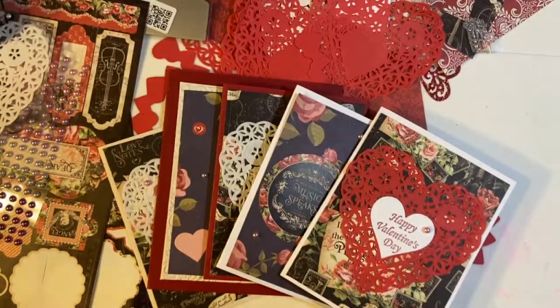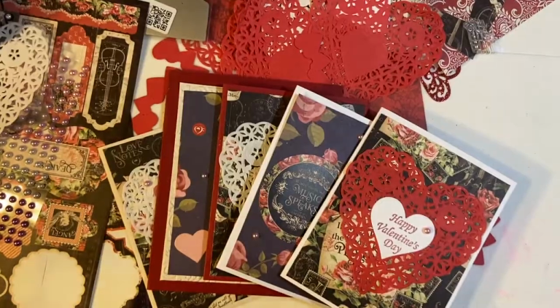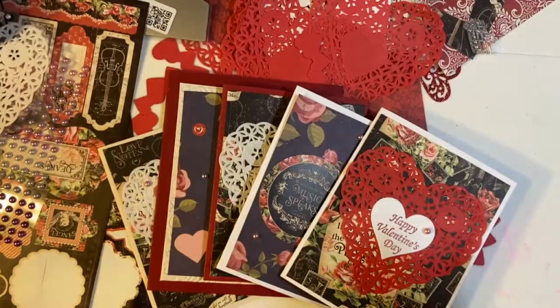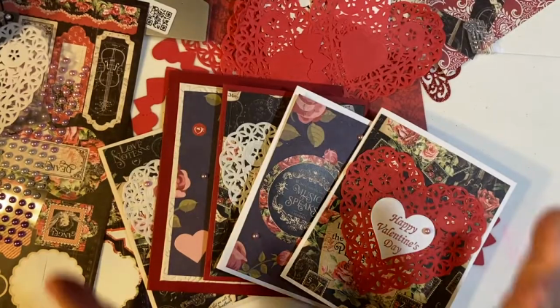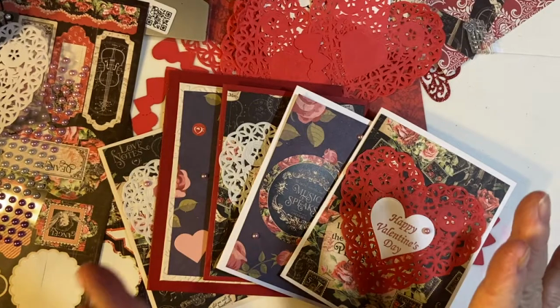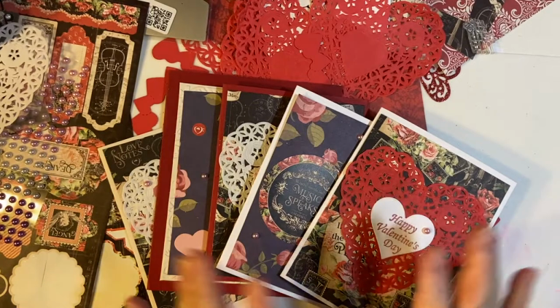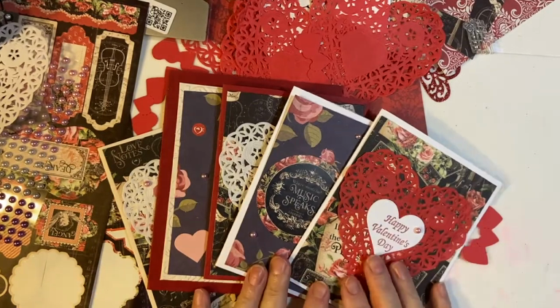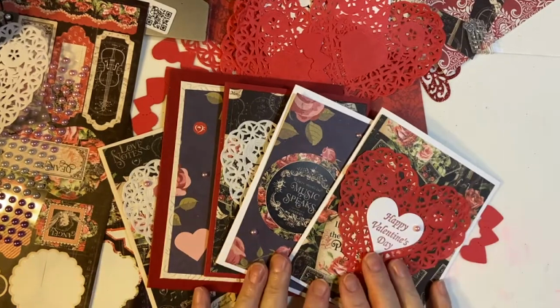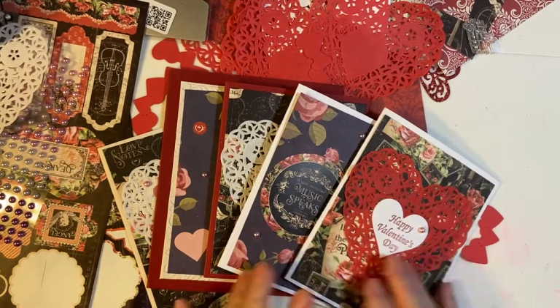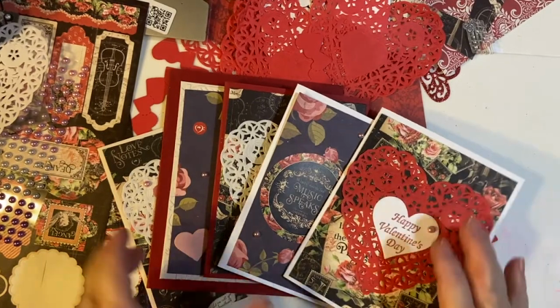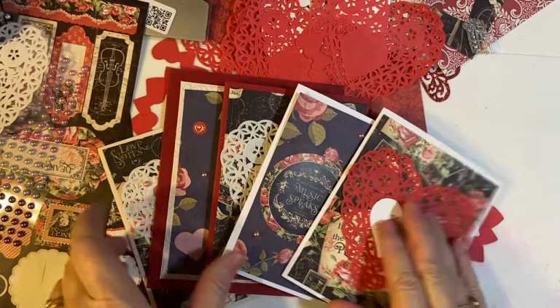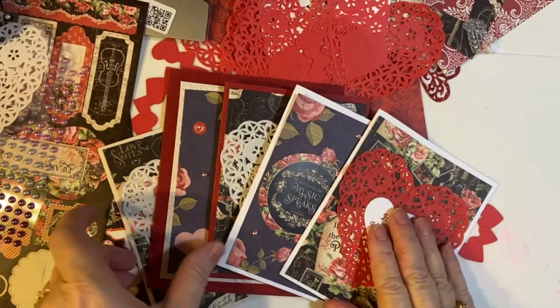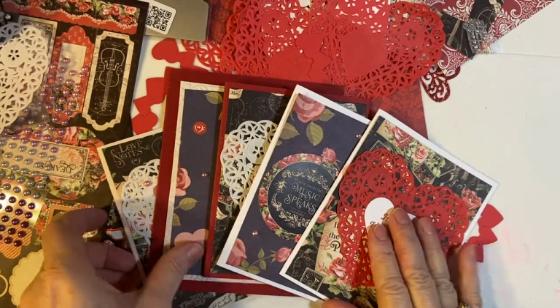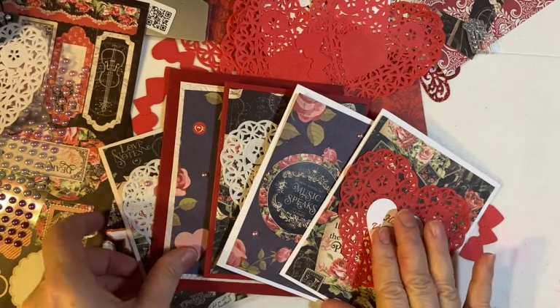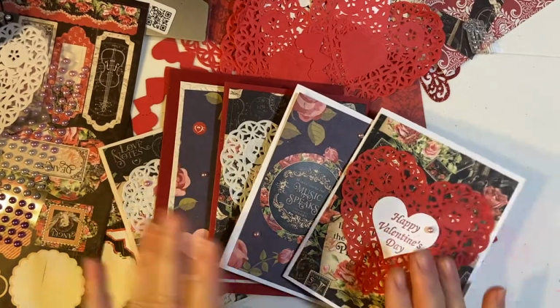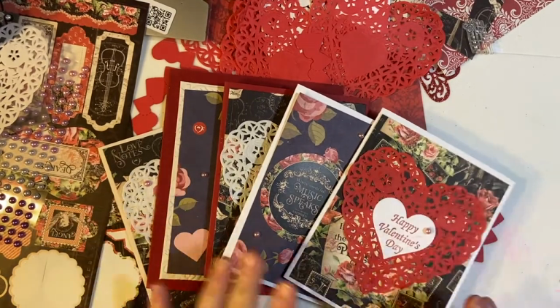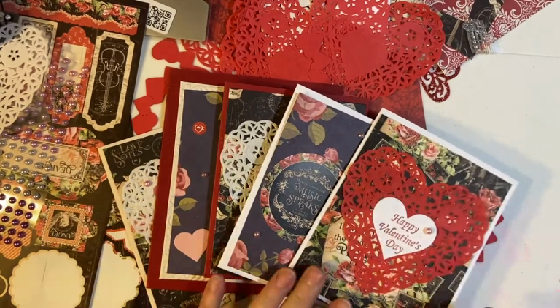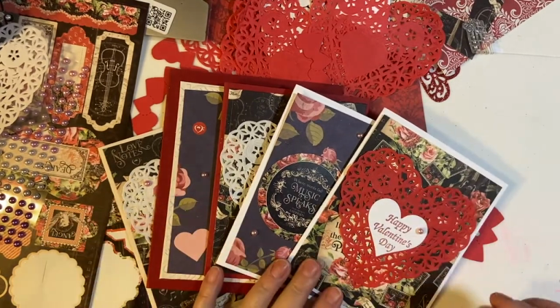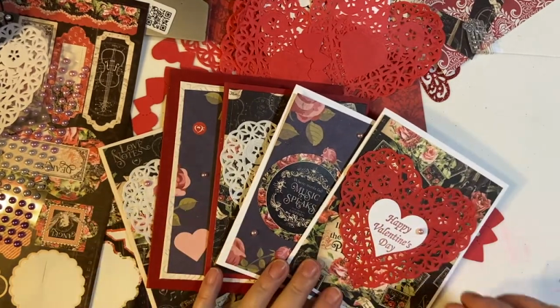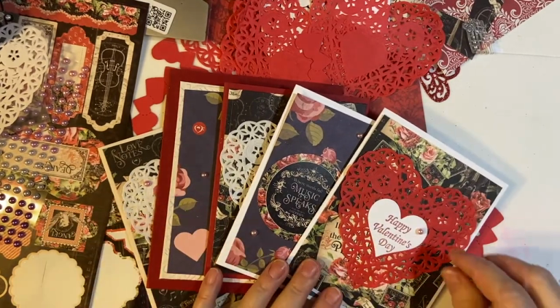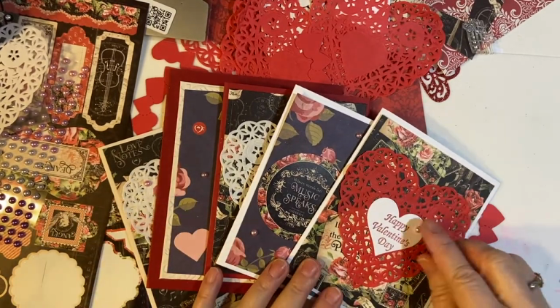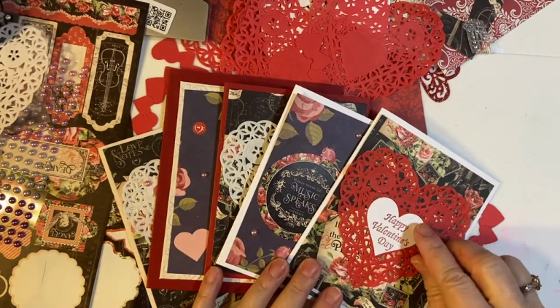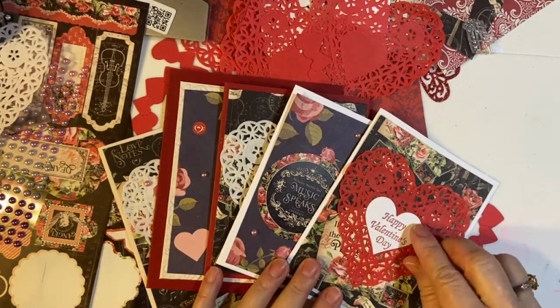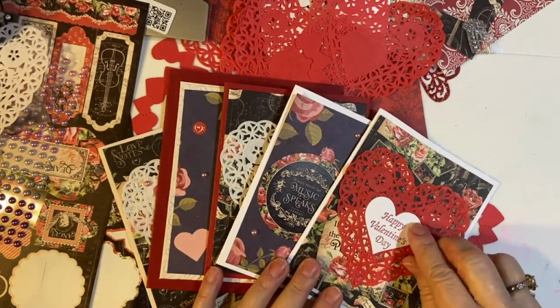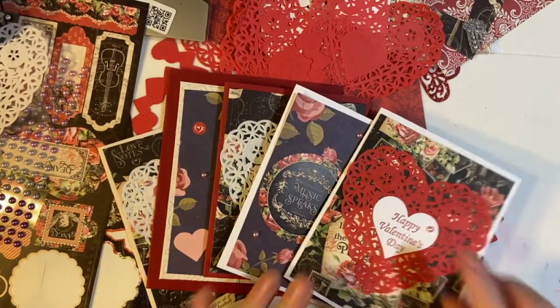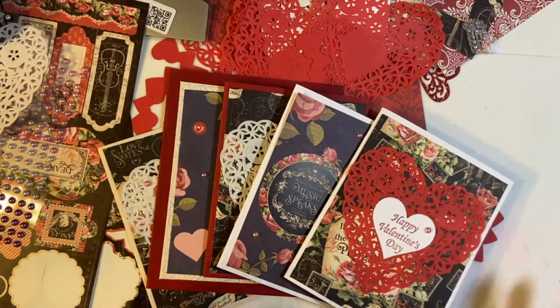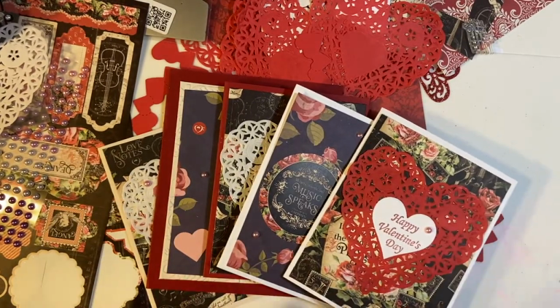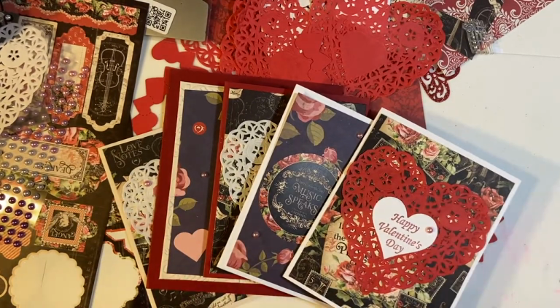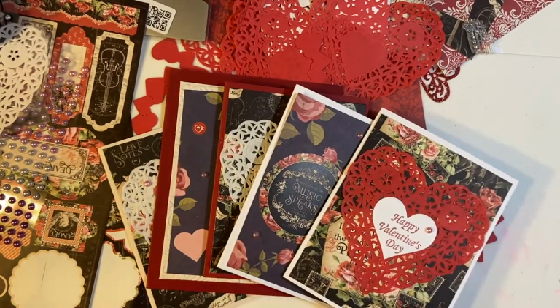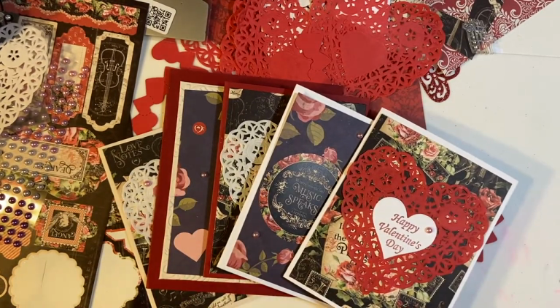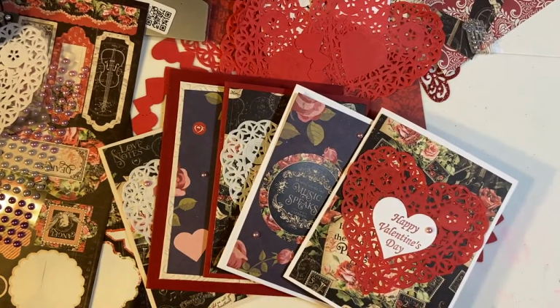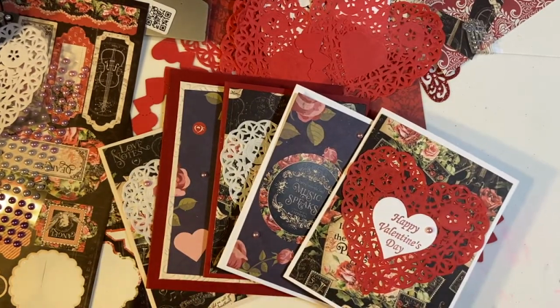And just like that, here they are. I have five cards for you.